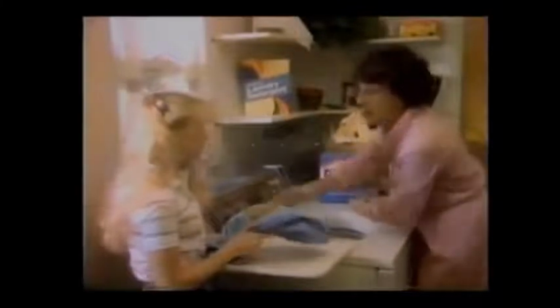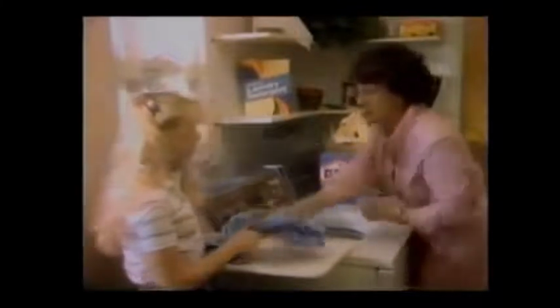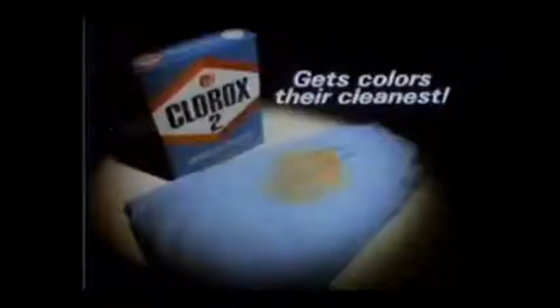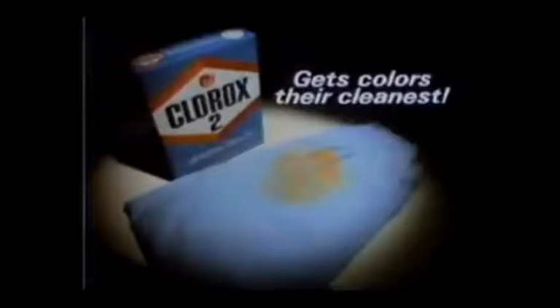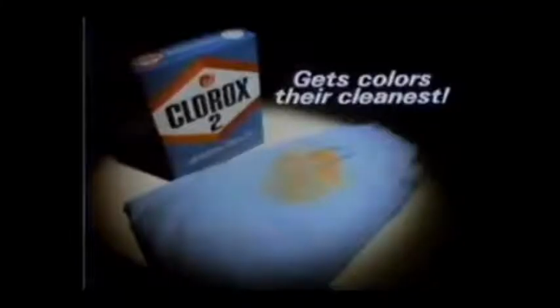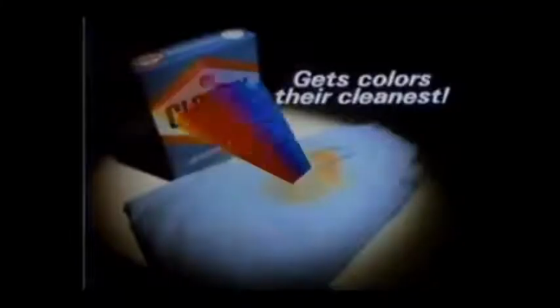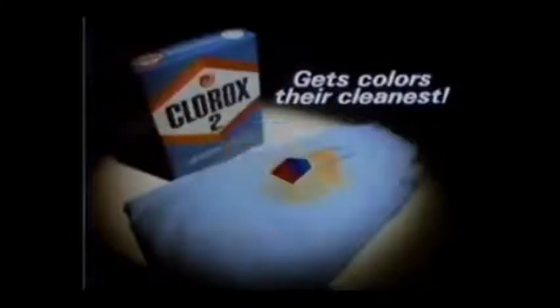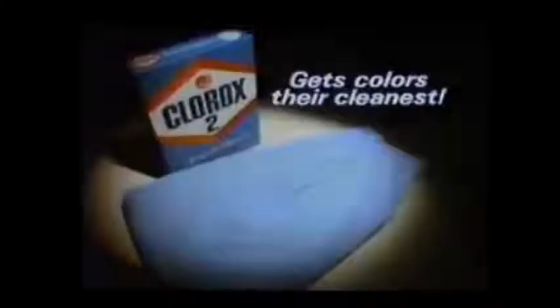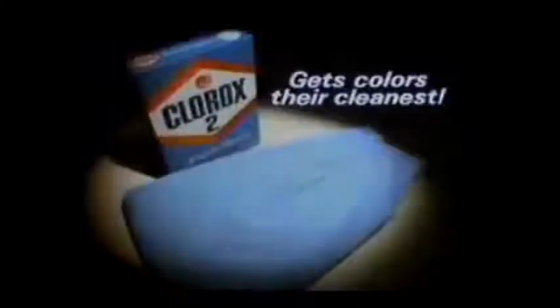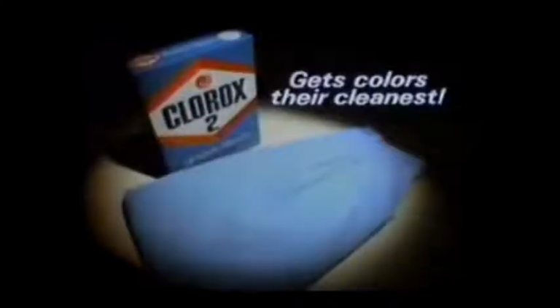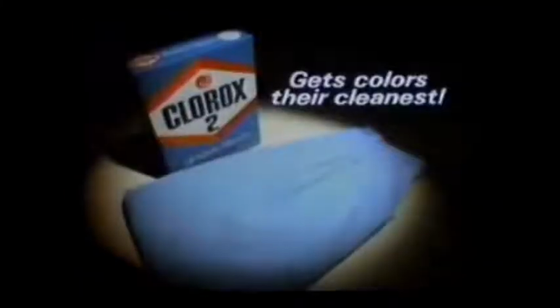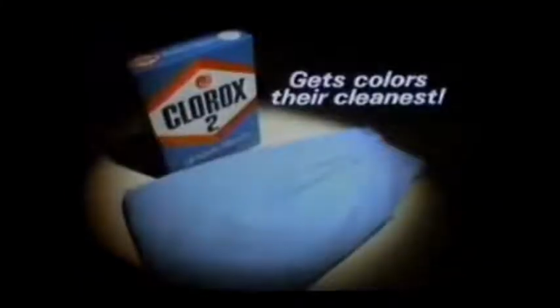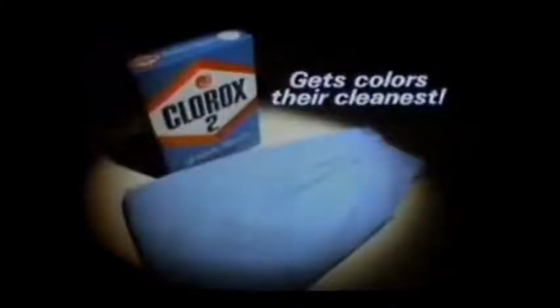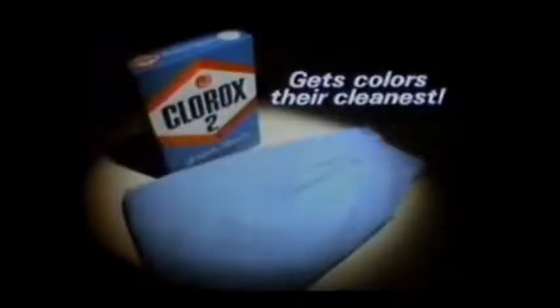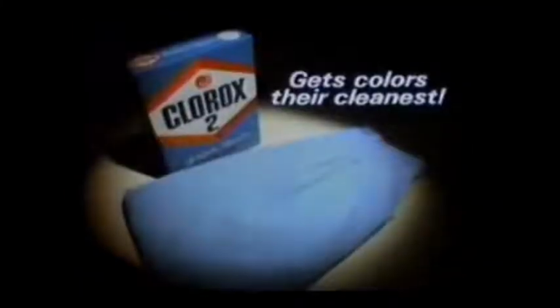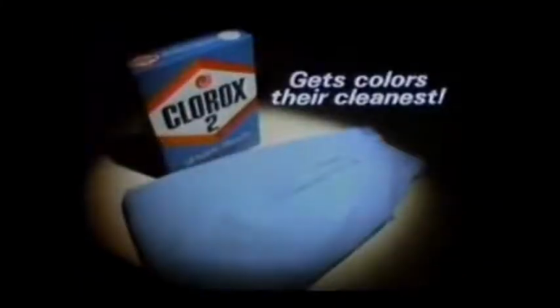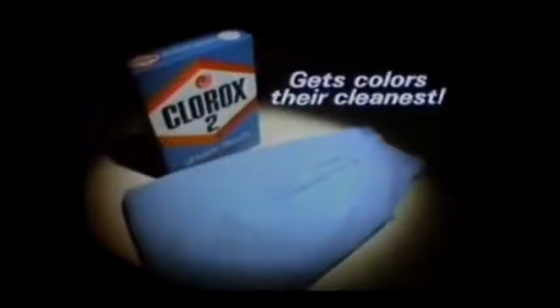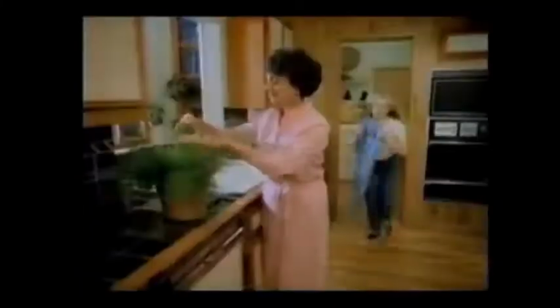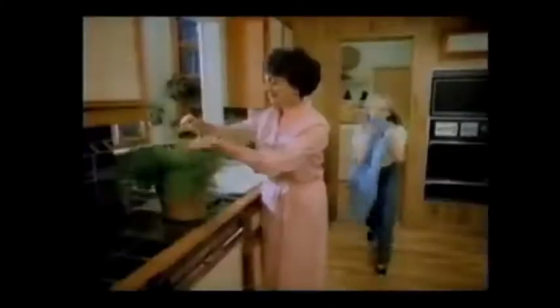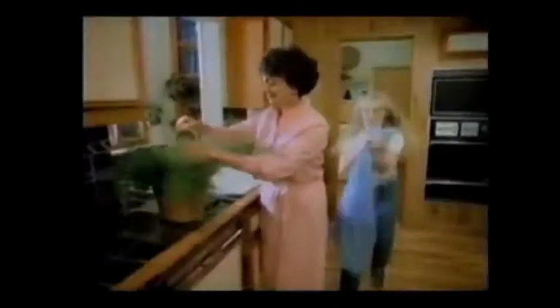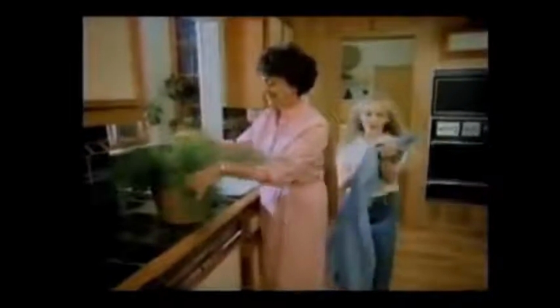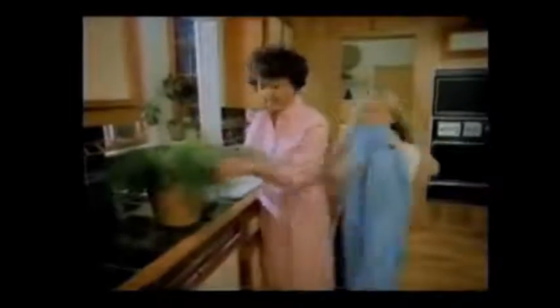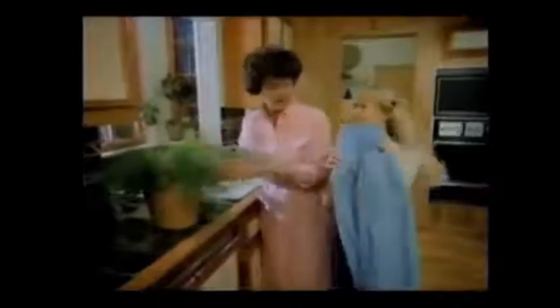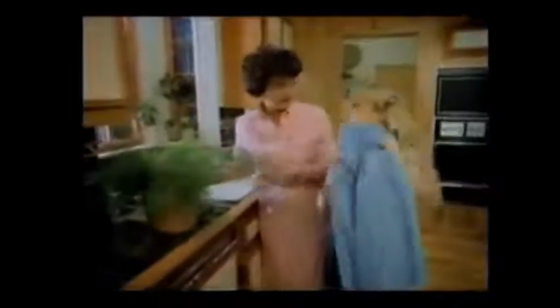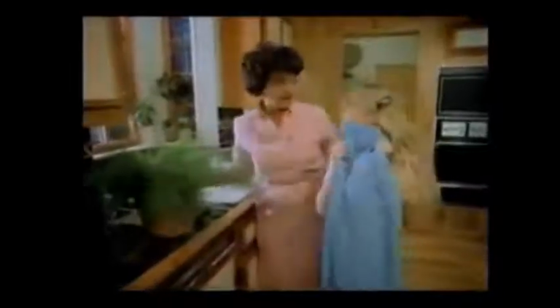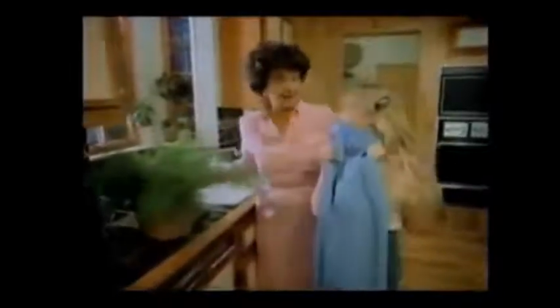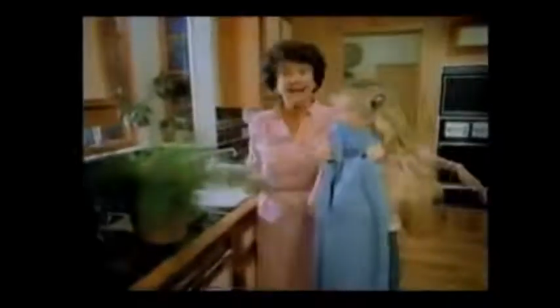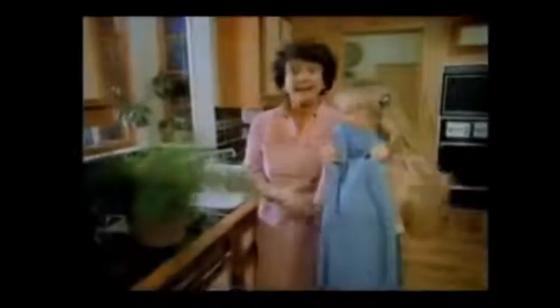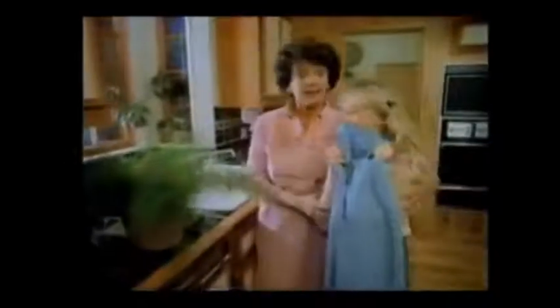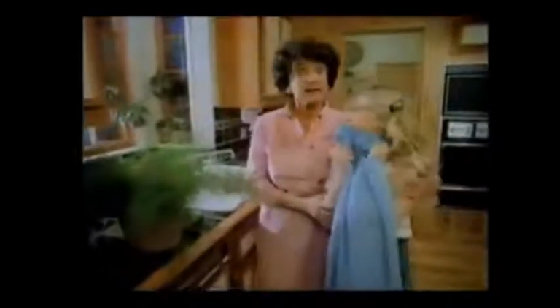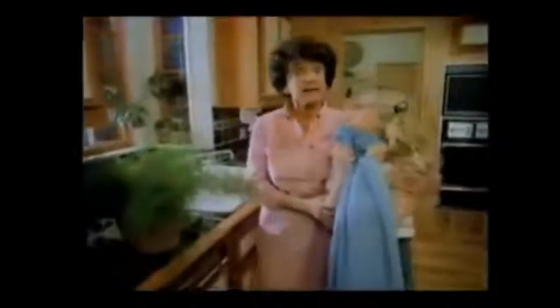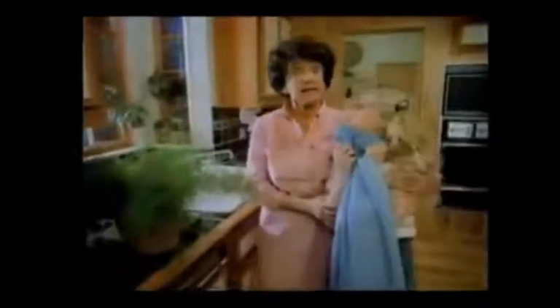No other dry bleach can beat it. To get colors their cleanest, nothing beats the strength of Clorox 2. Wow! Clorox 2's great! Now that I understand.